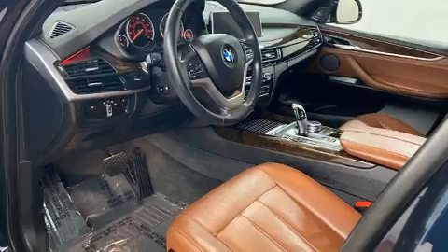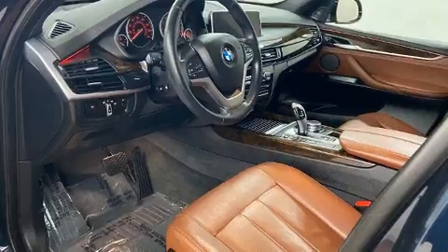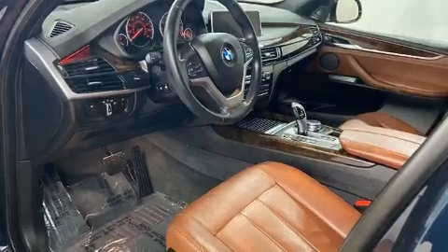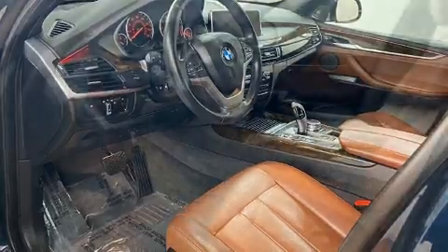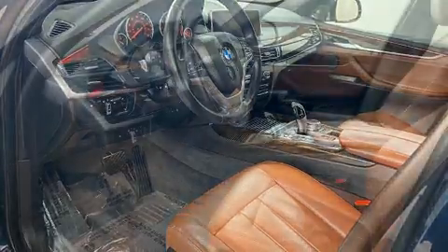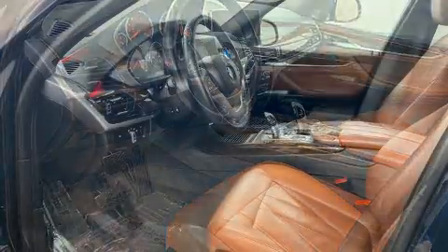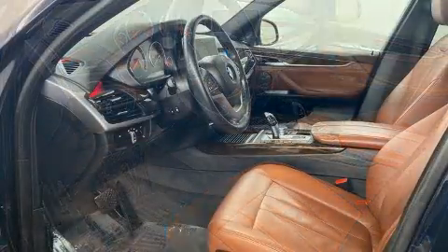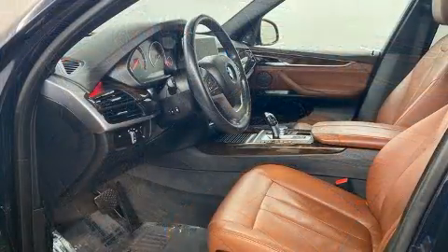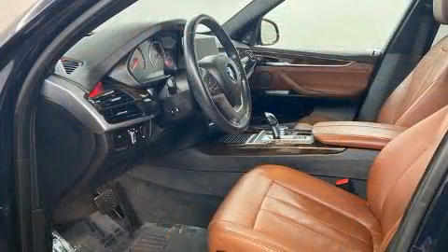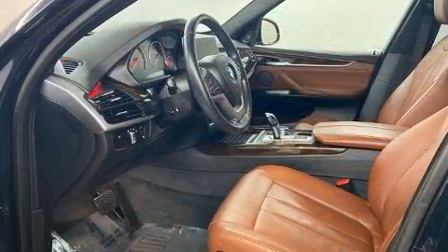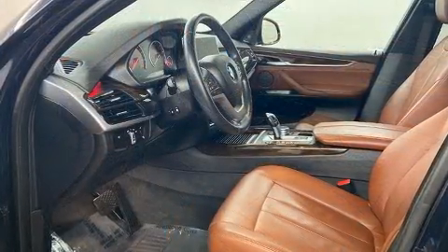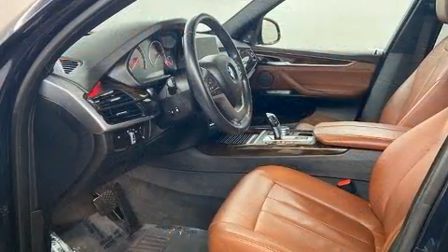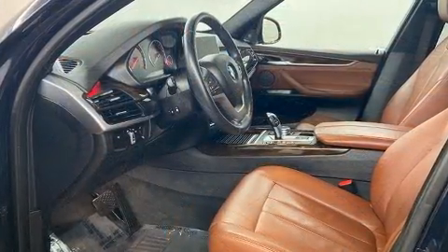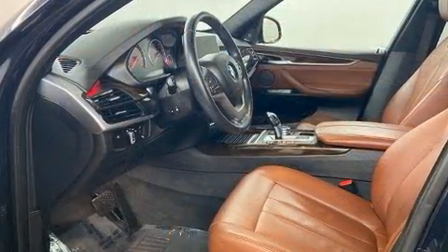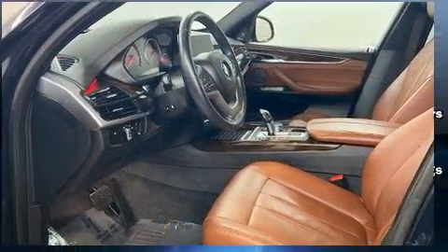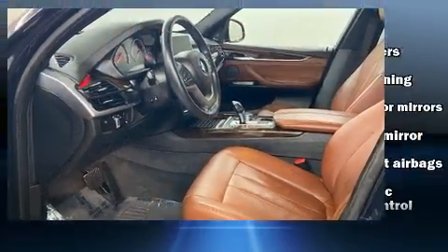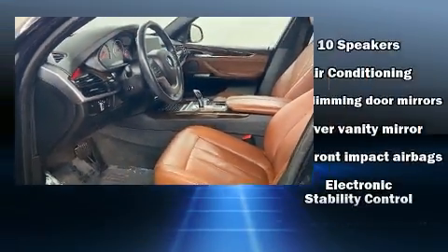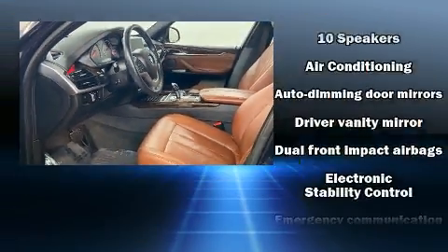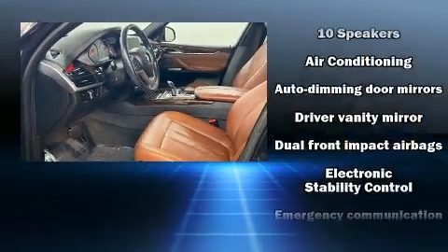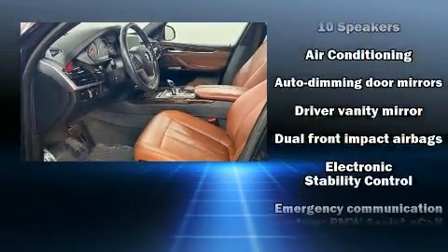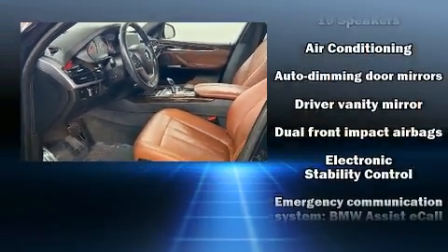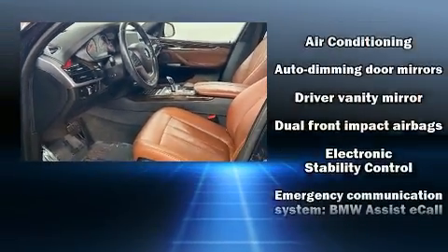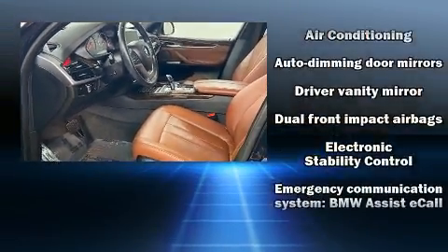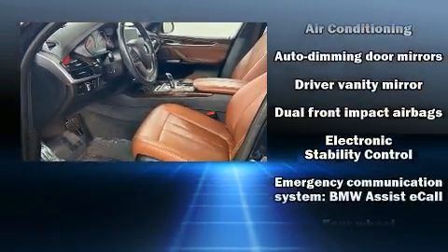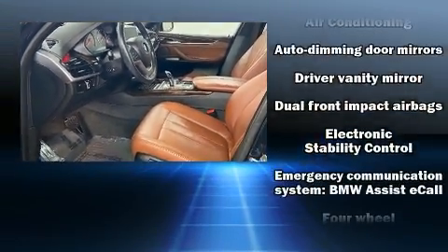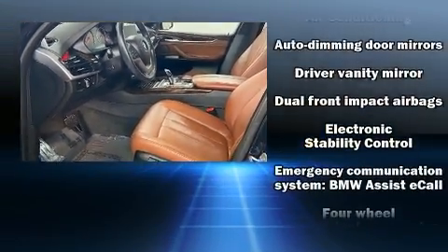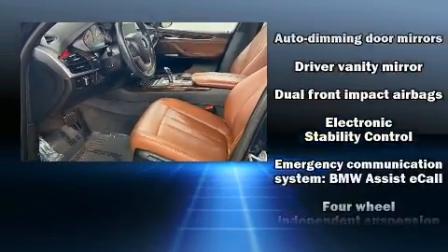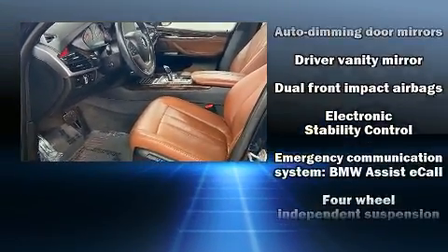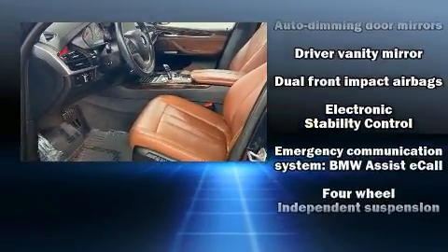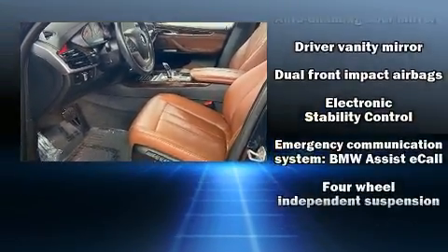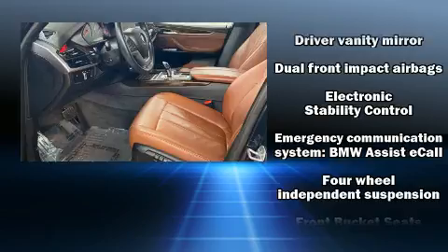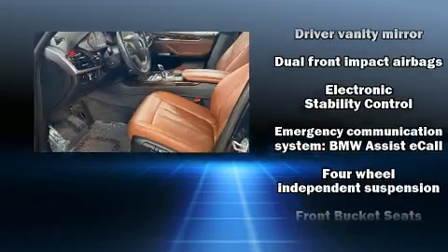Everything is where it ought to be, from the dashboard controls to the door locks and window controls.